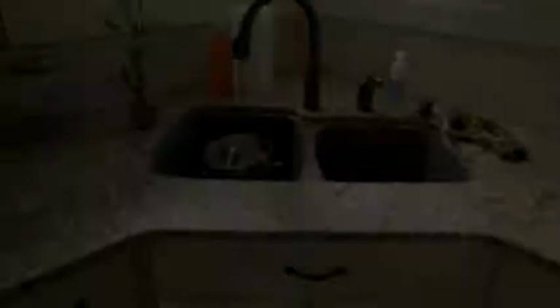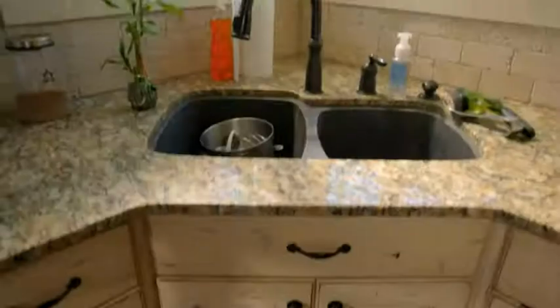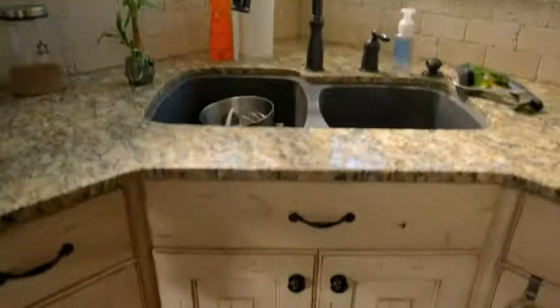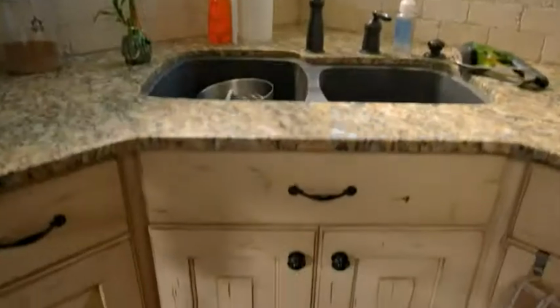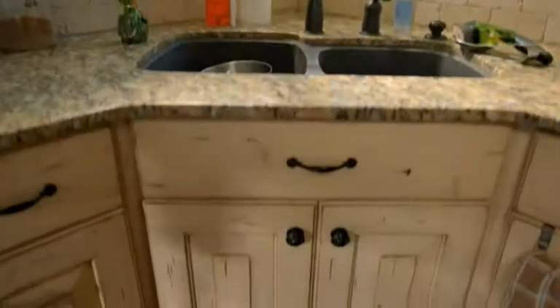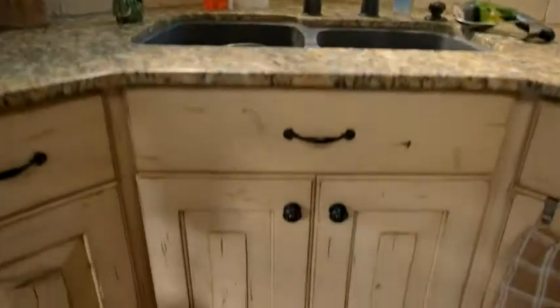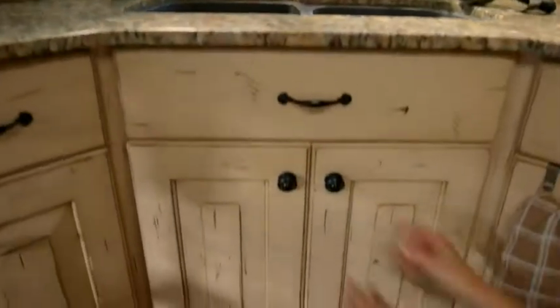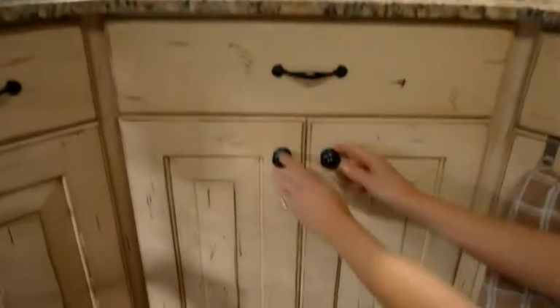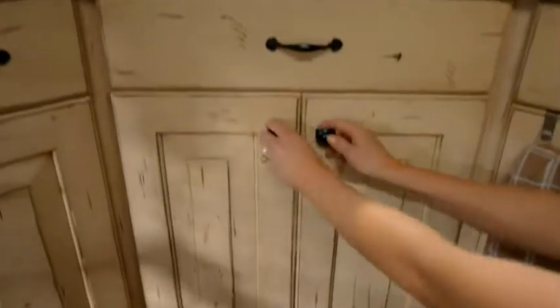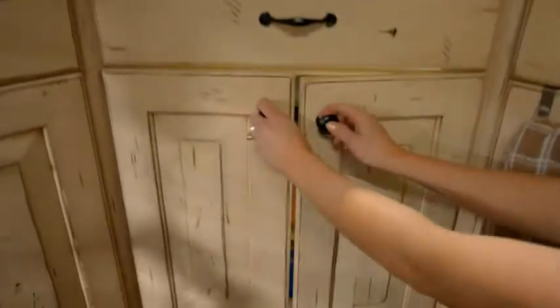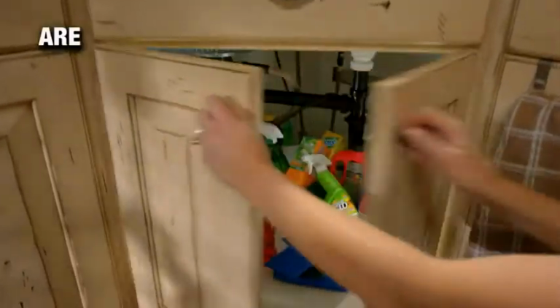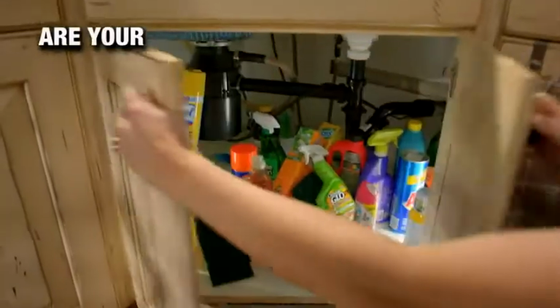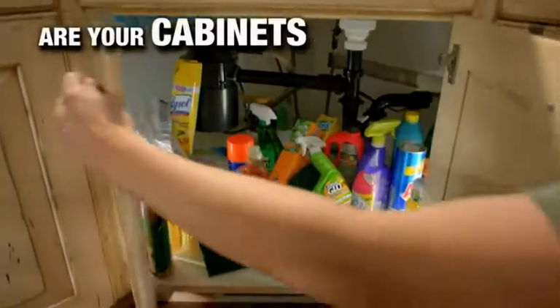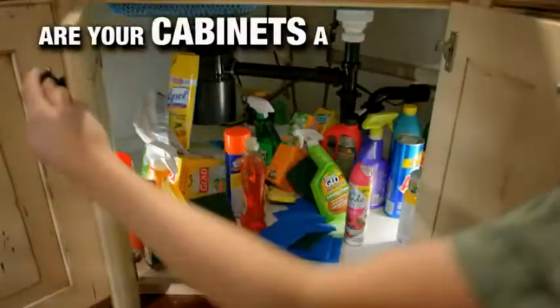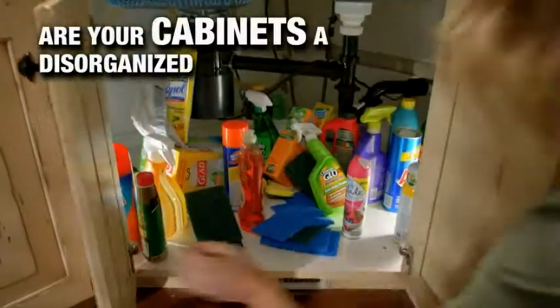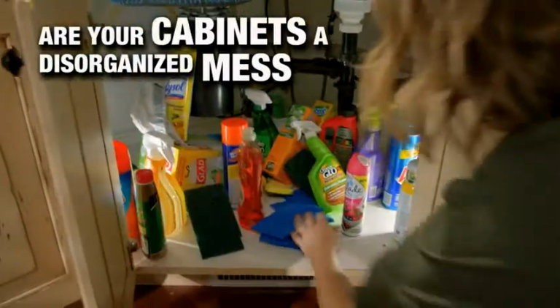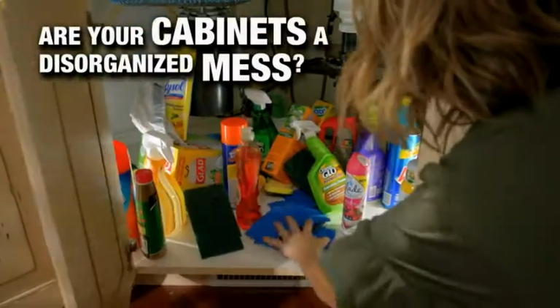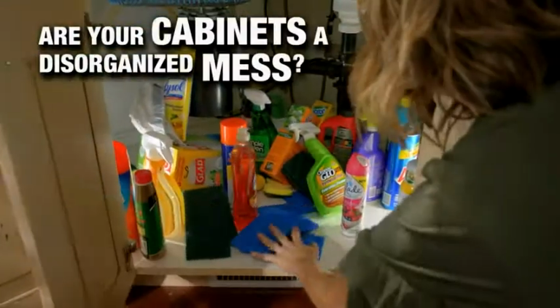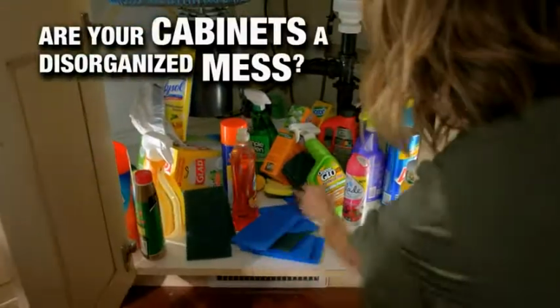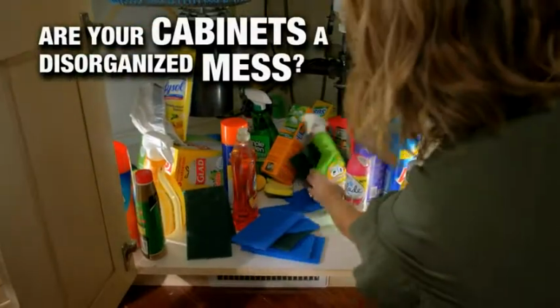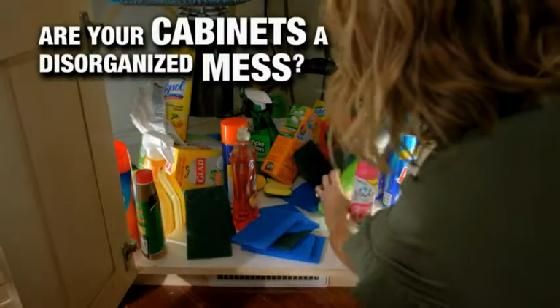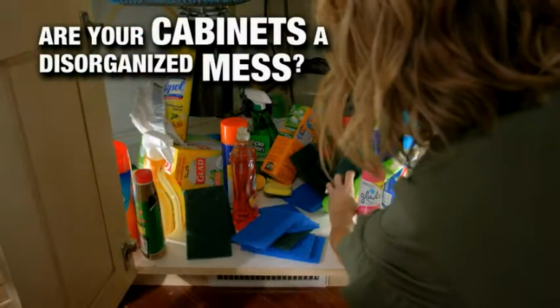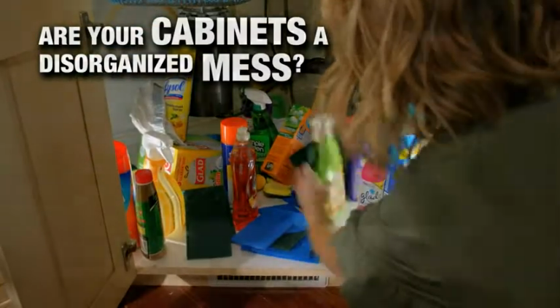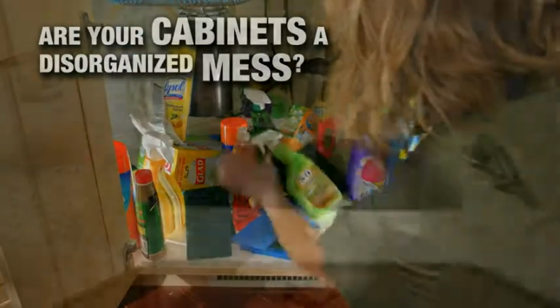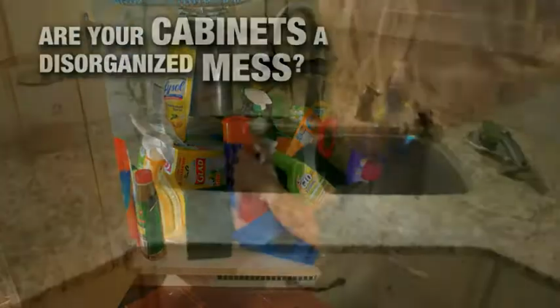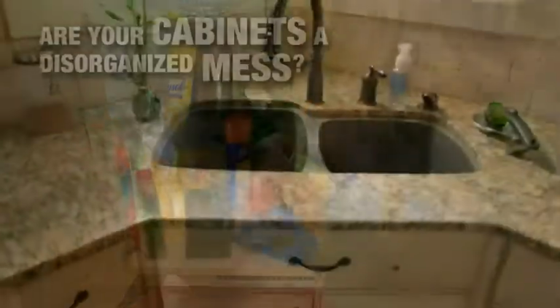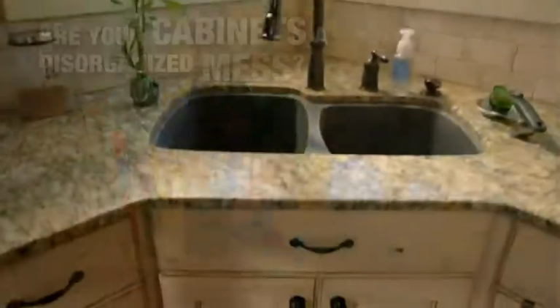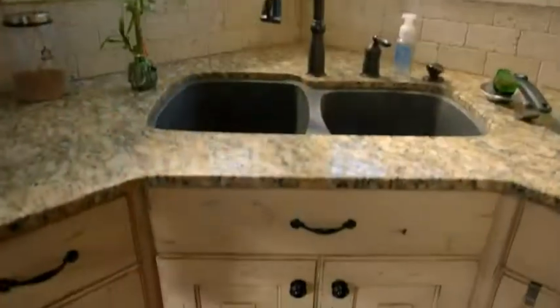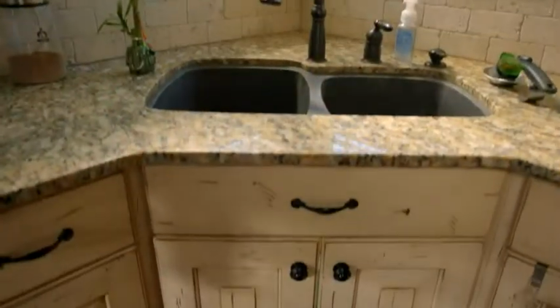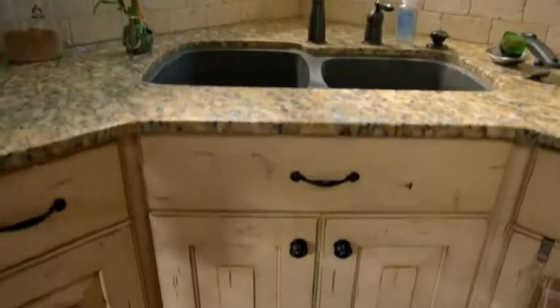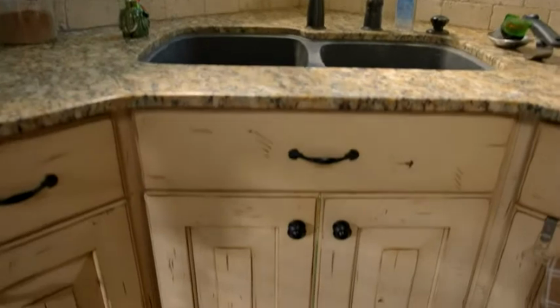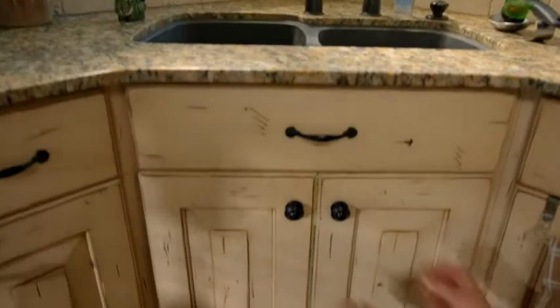Do the cabinets under your sink look like this — a disorganized mess? Well, now you can change all that.